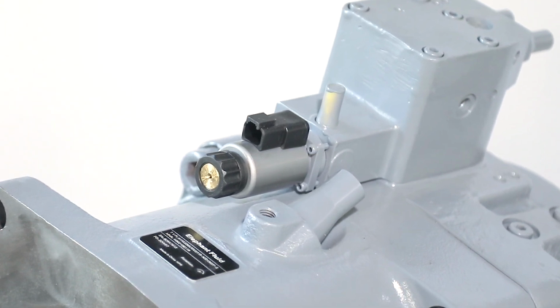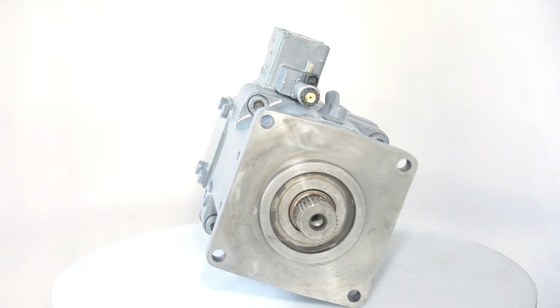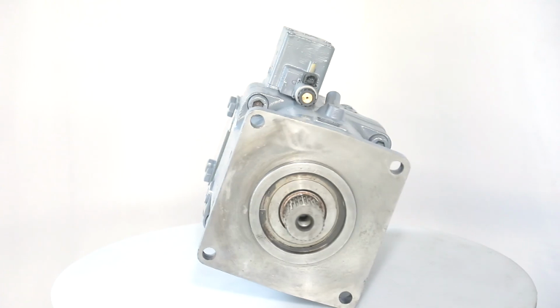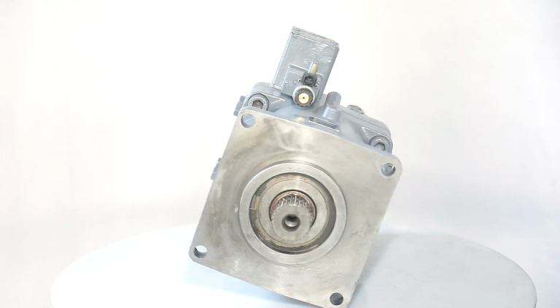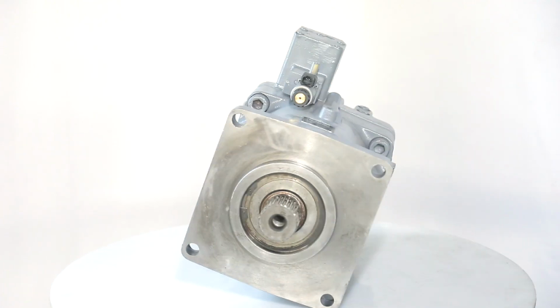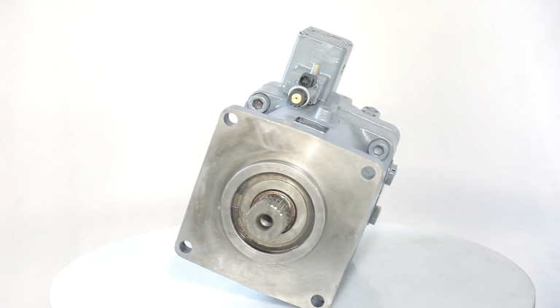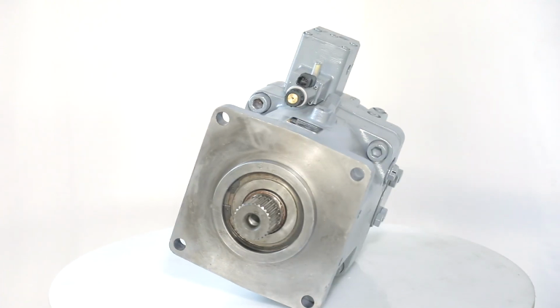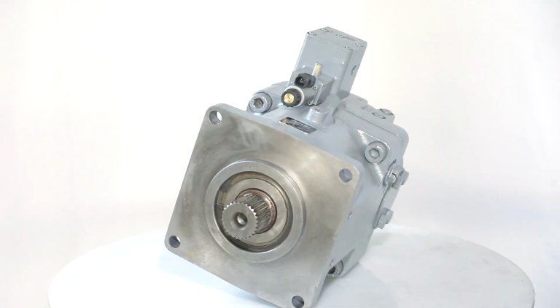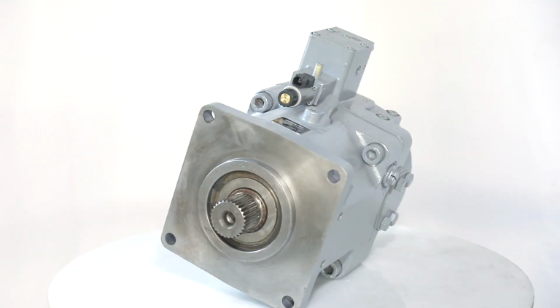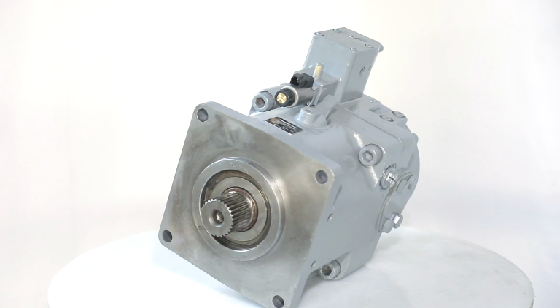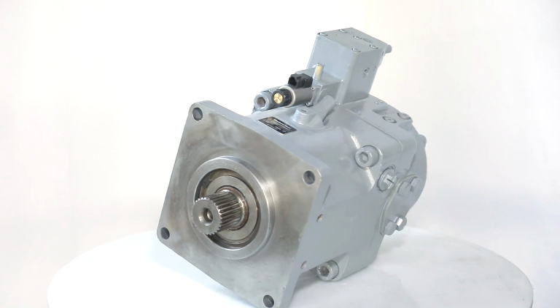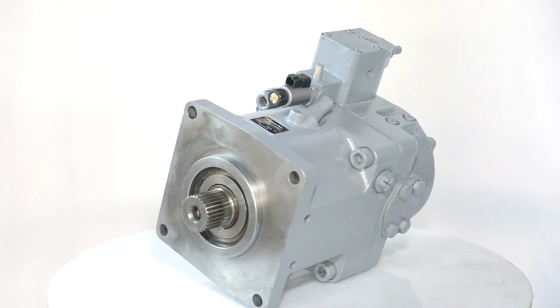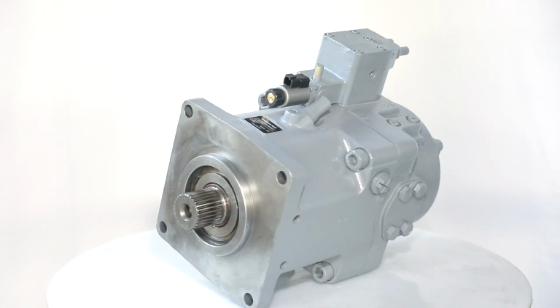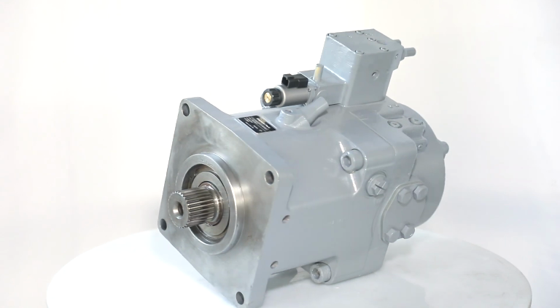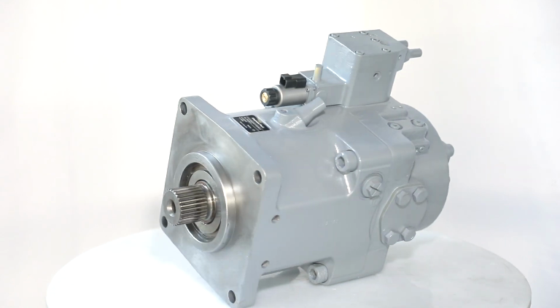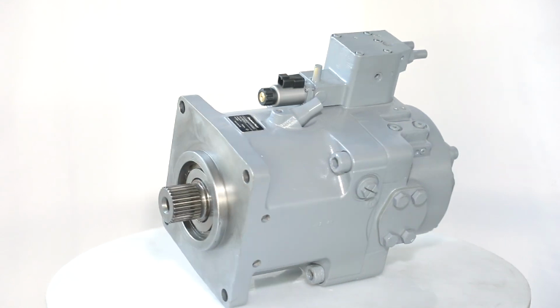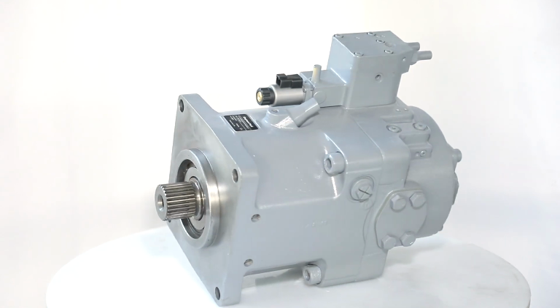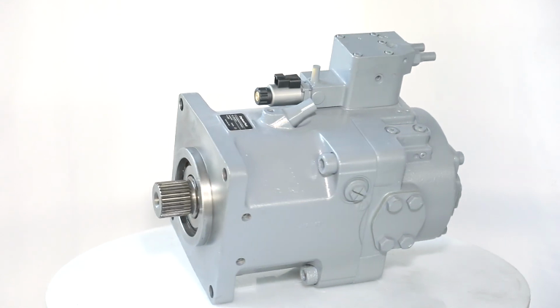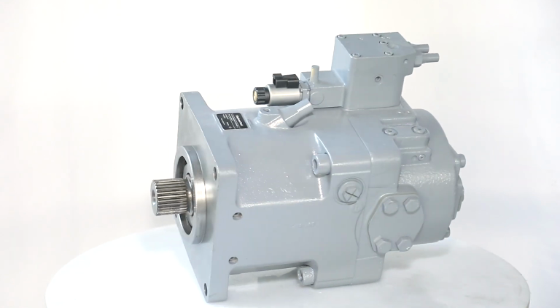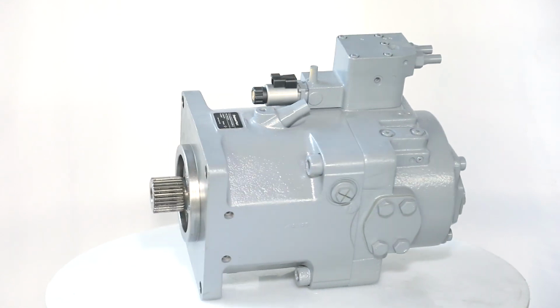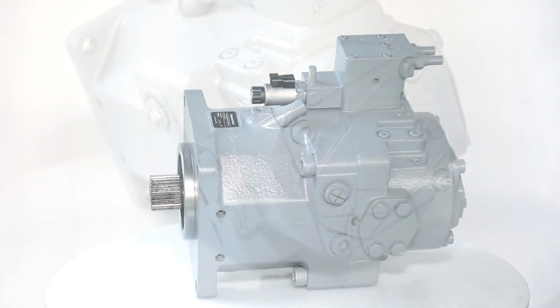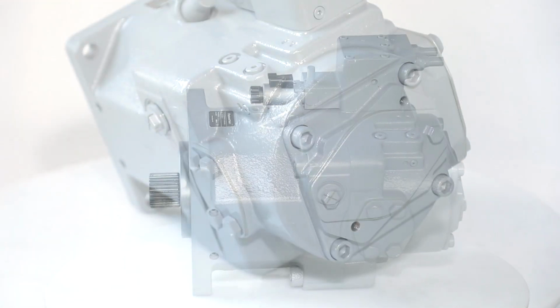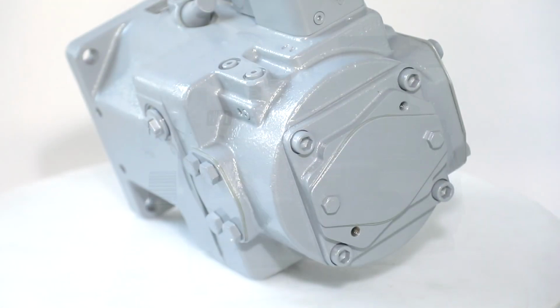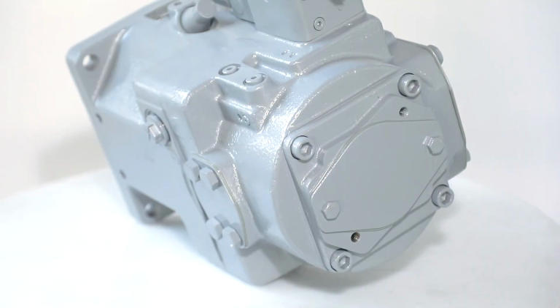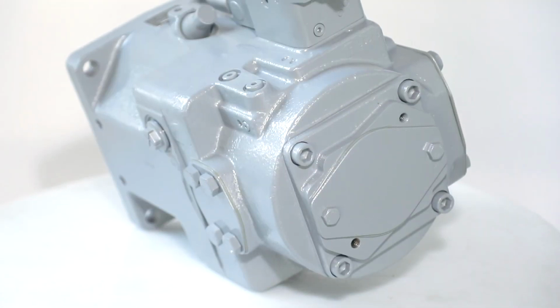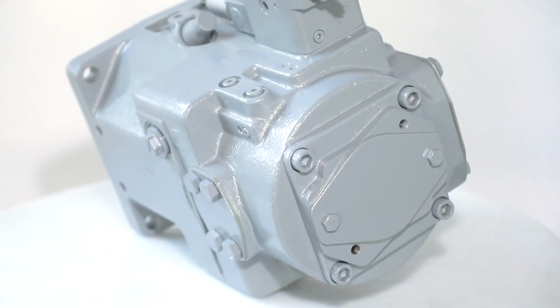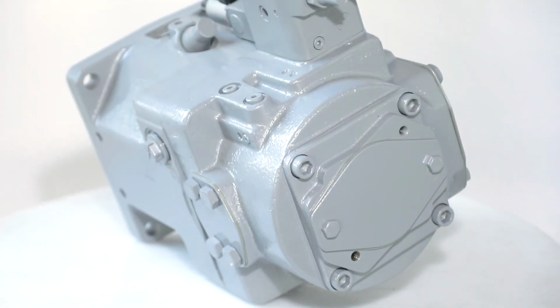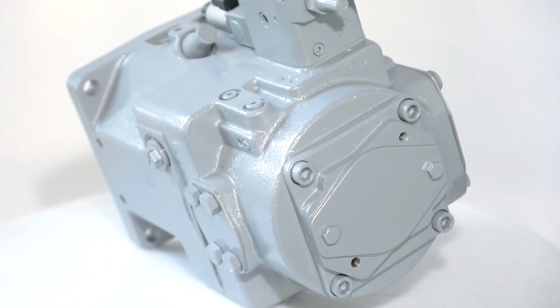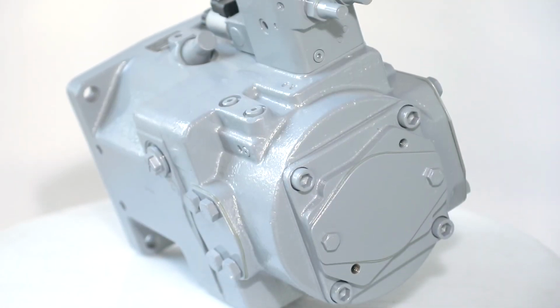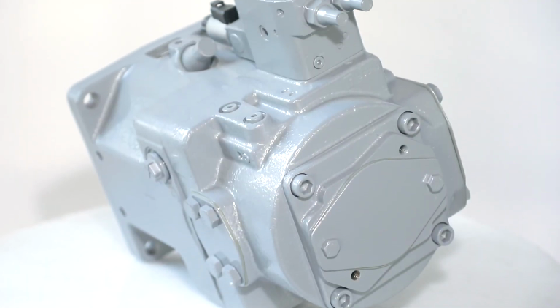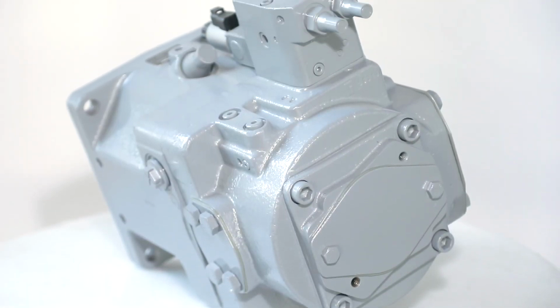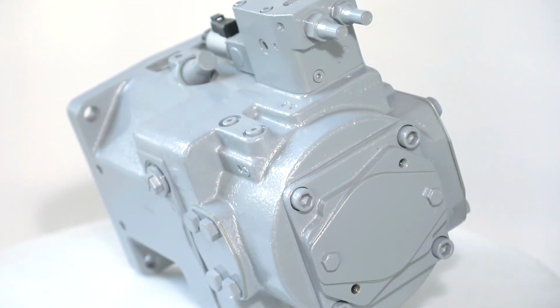Thru-Drive is suitable for adding gear pumps and axial piston pumps of the same size via drive.